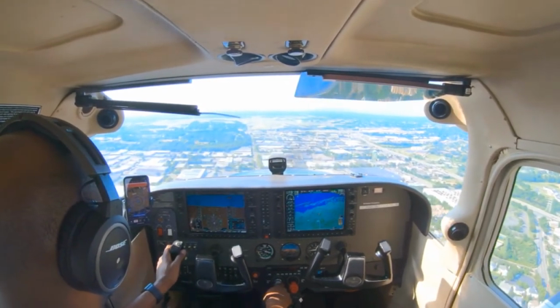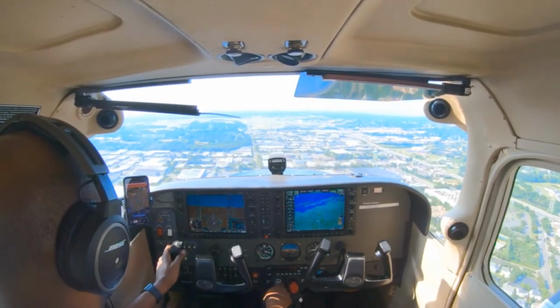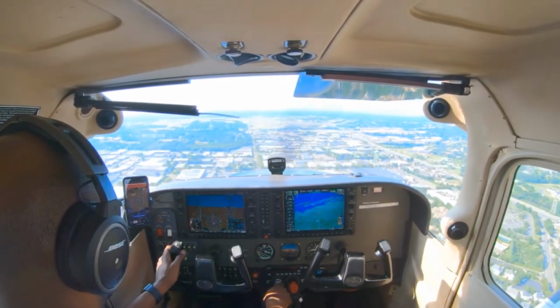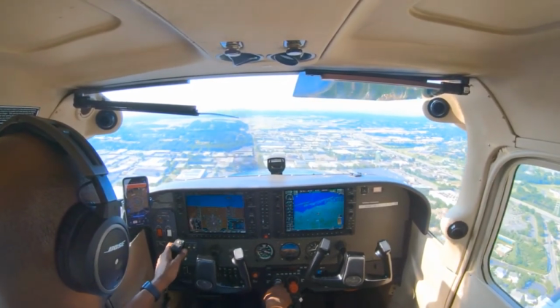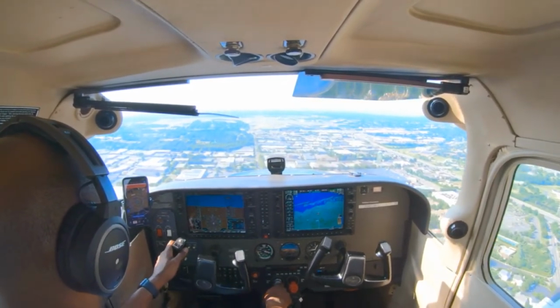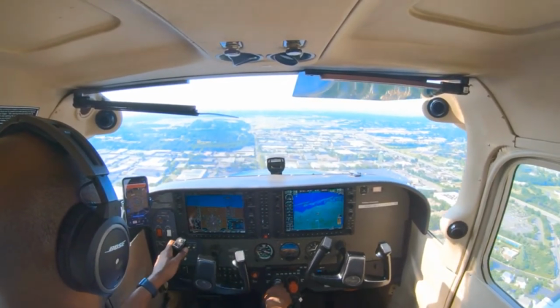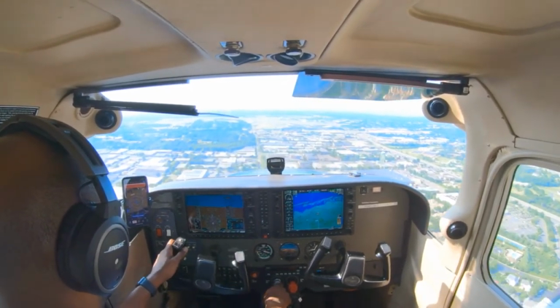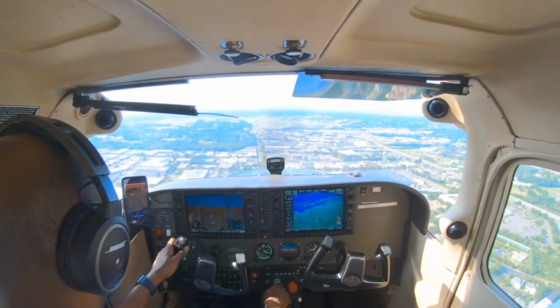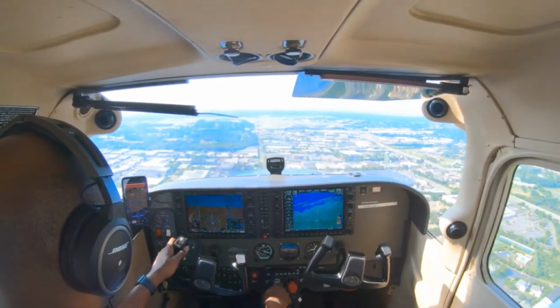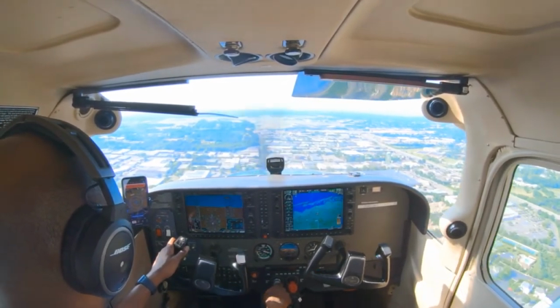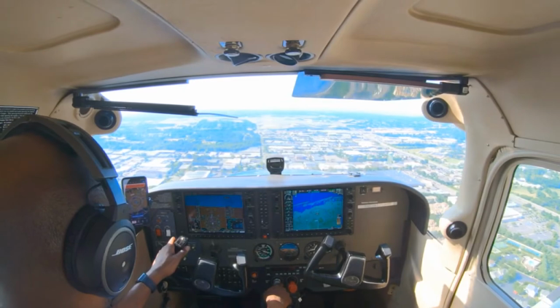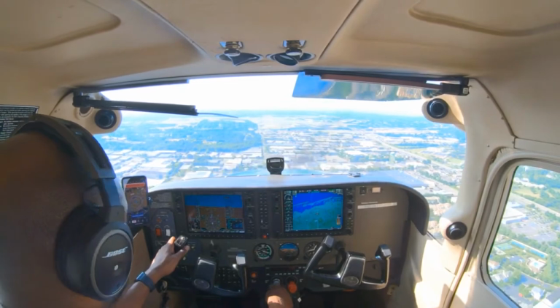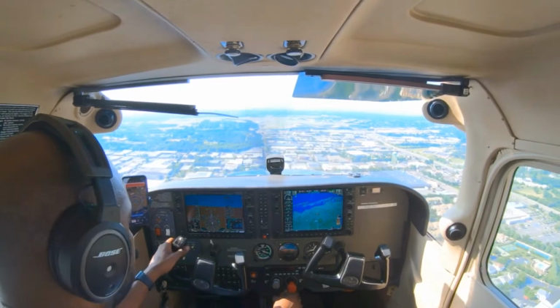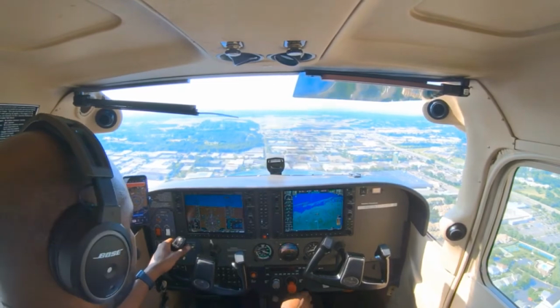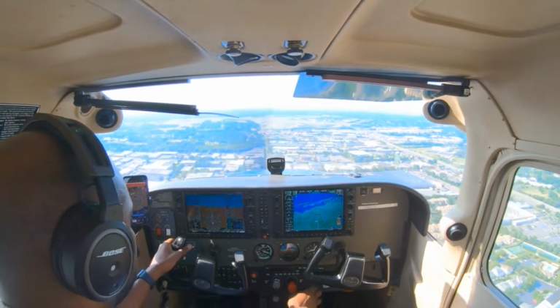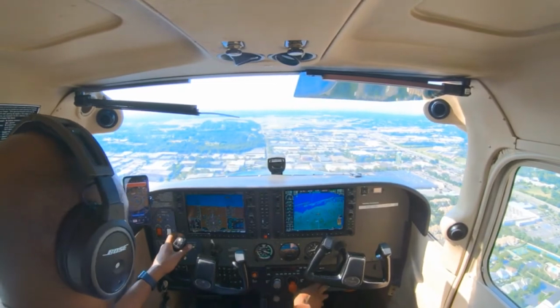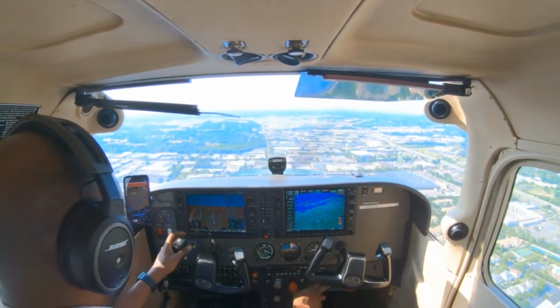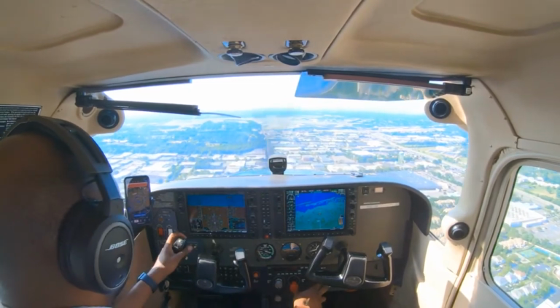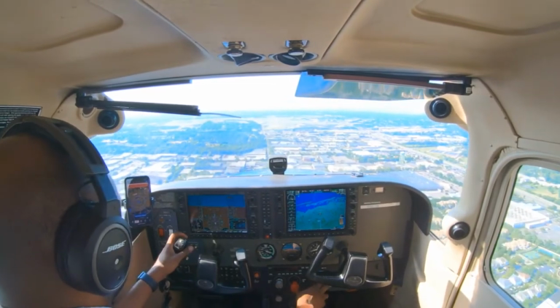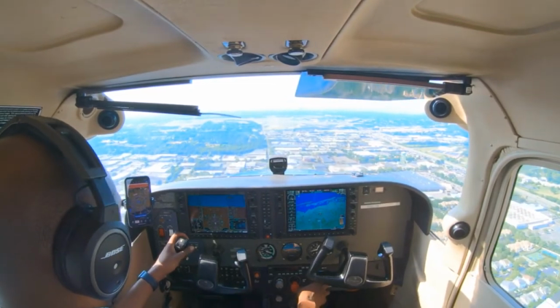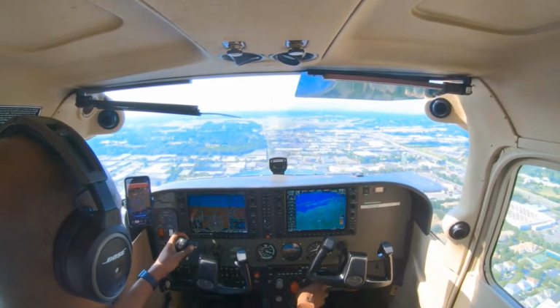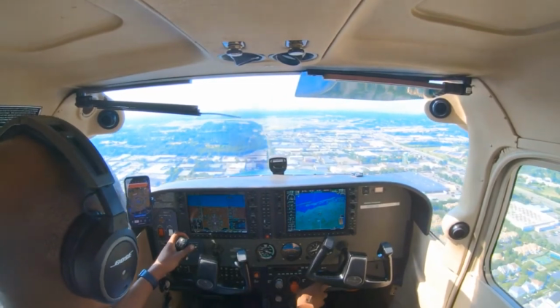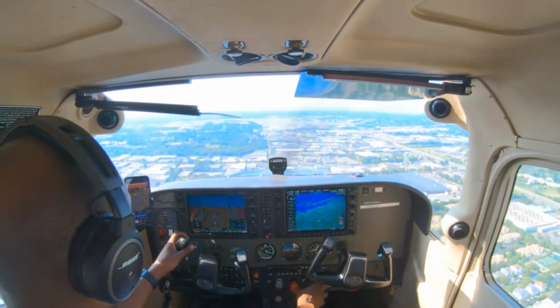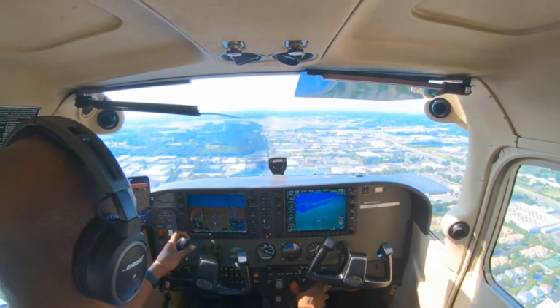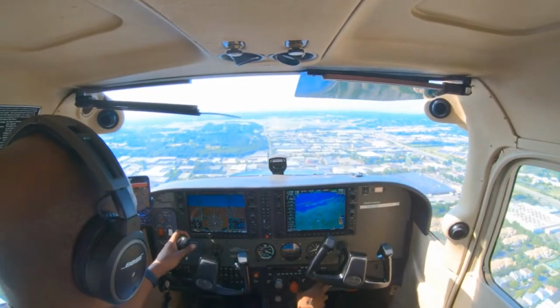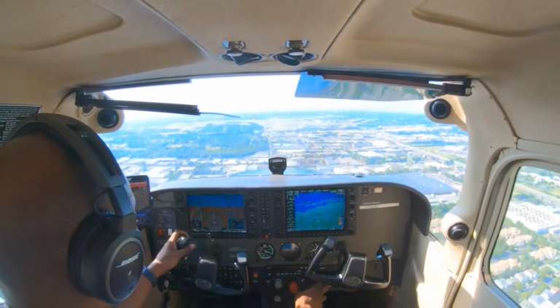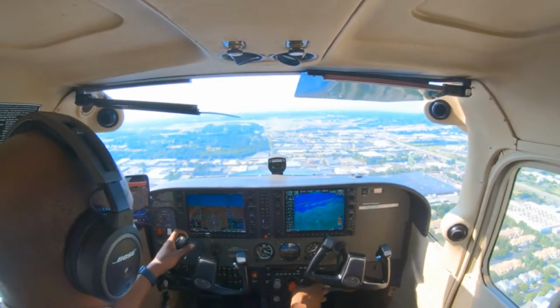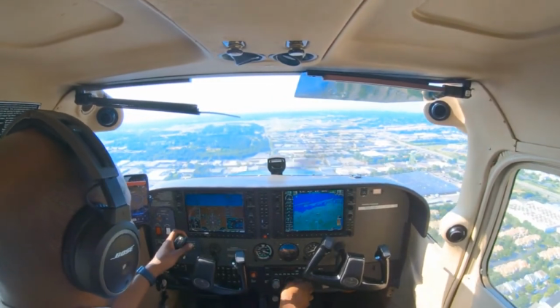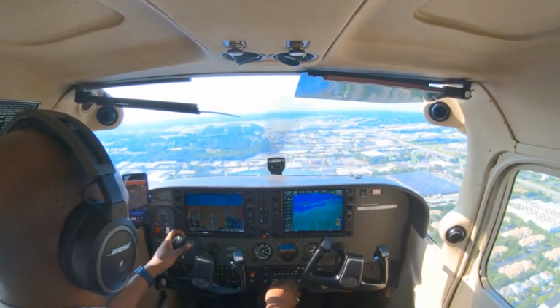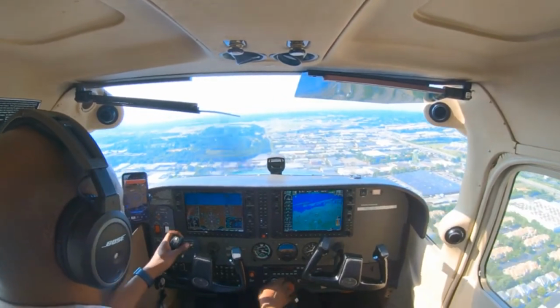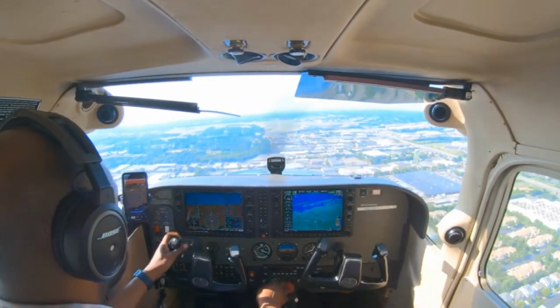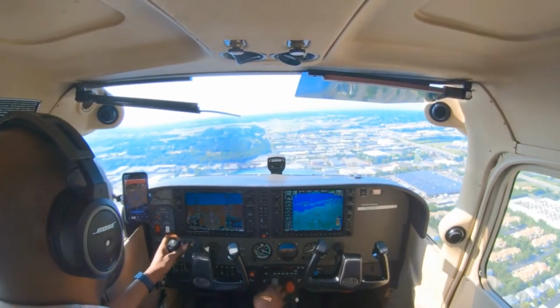Cessna 590 Delta, runway 19, cleared to land. Cleared to land, 19, 590 Delta.